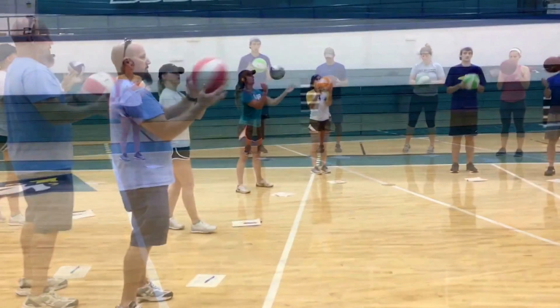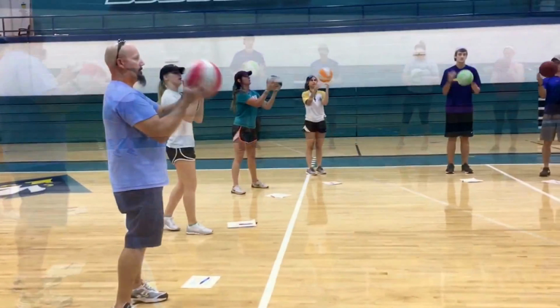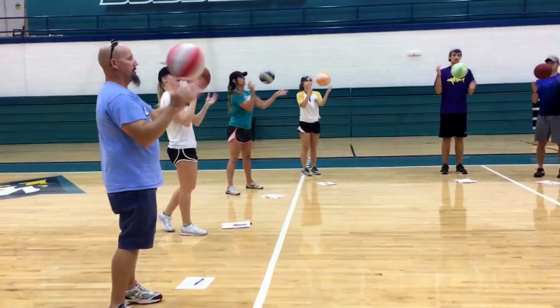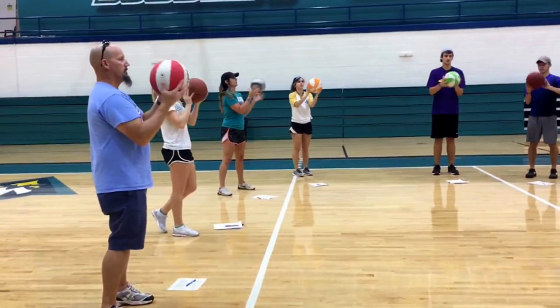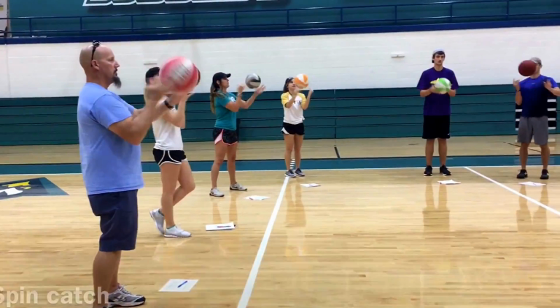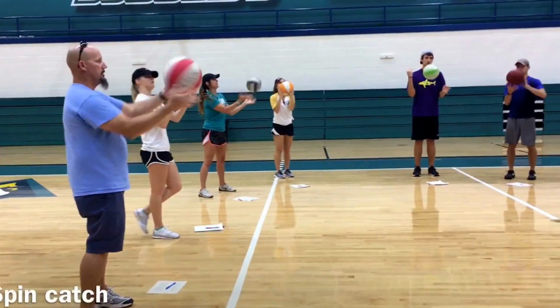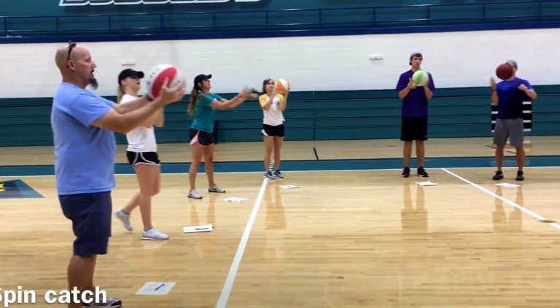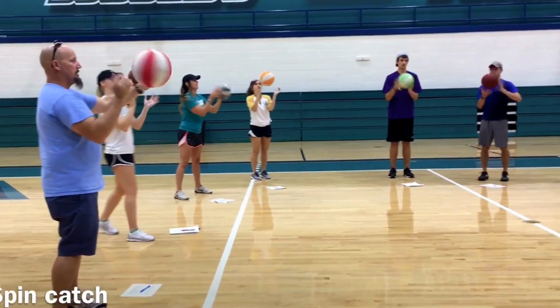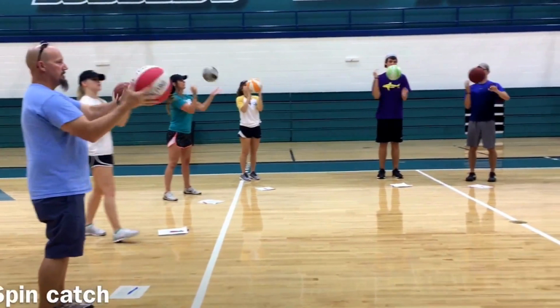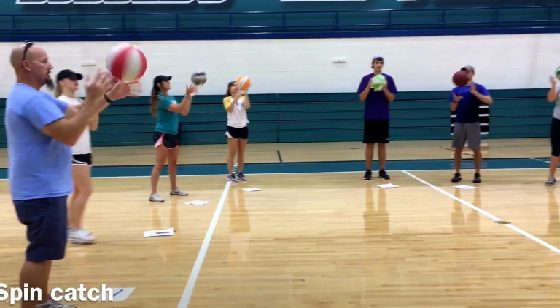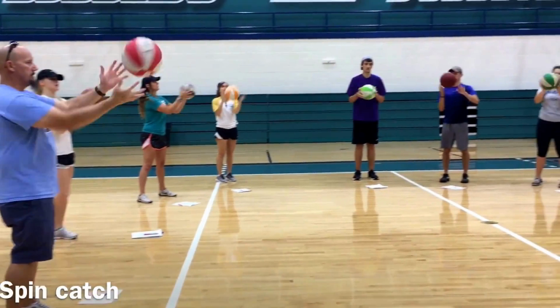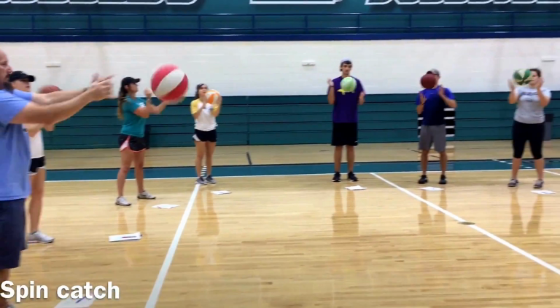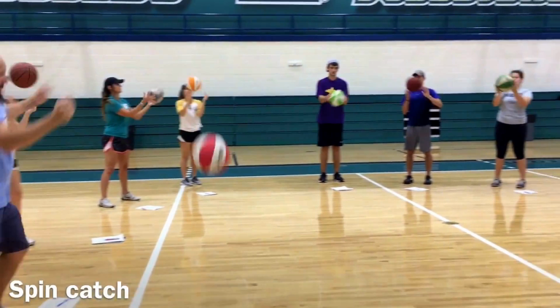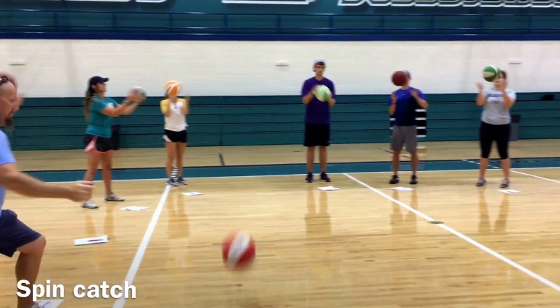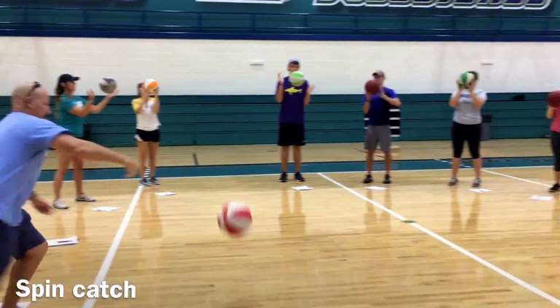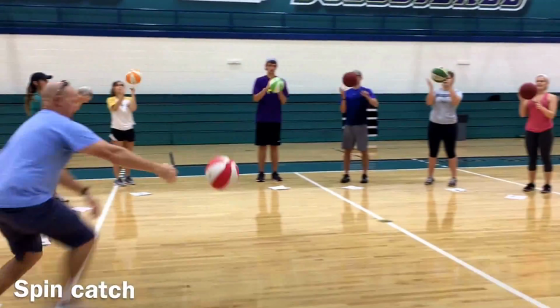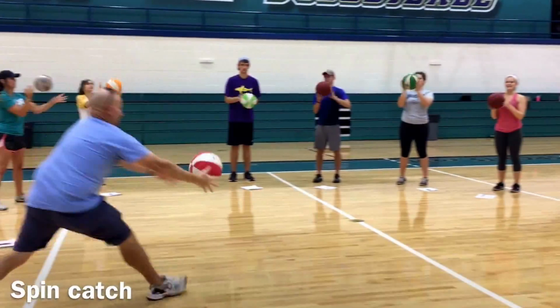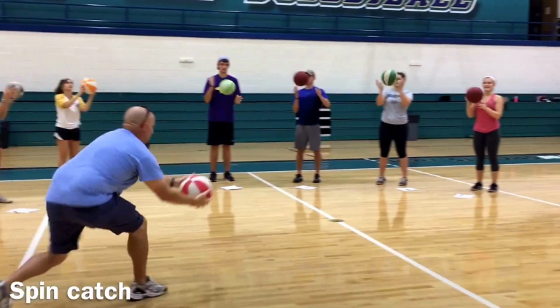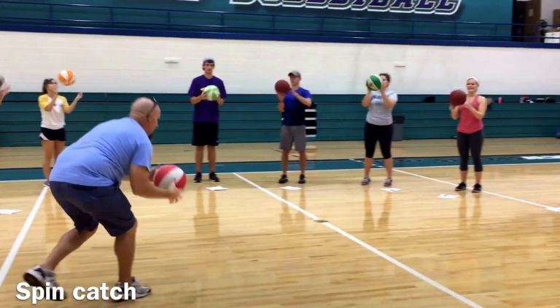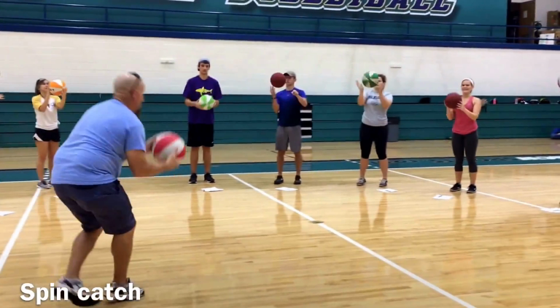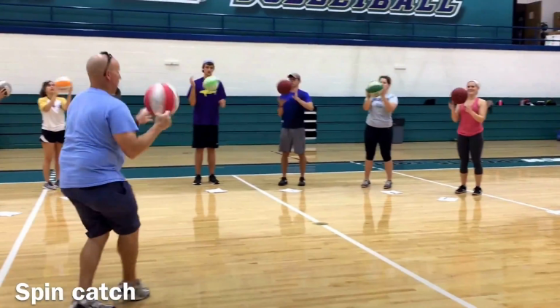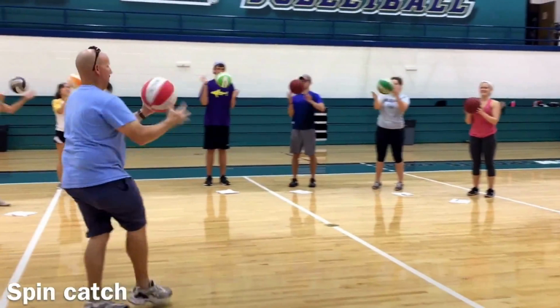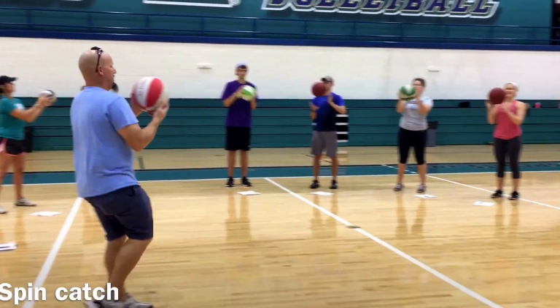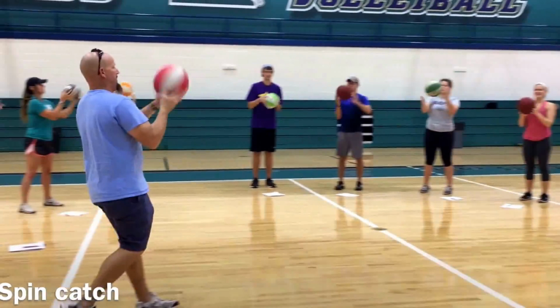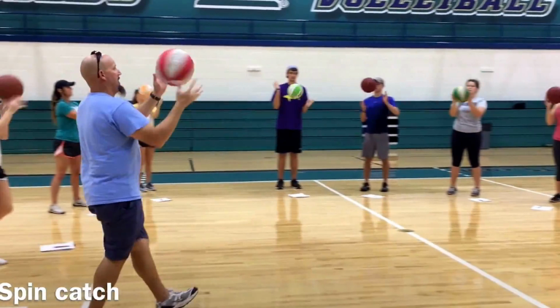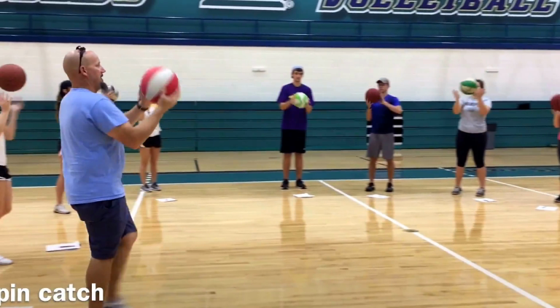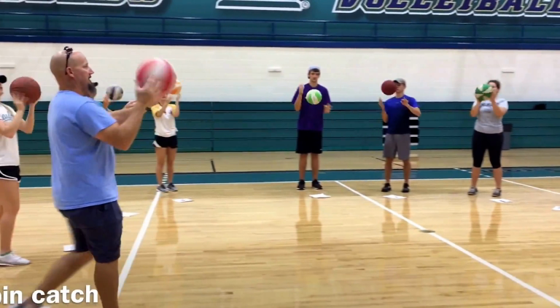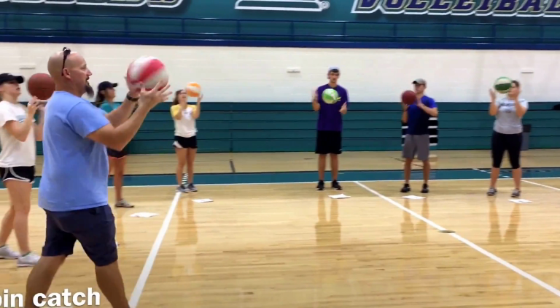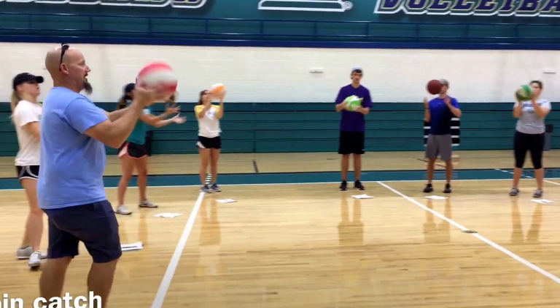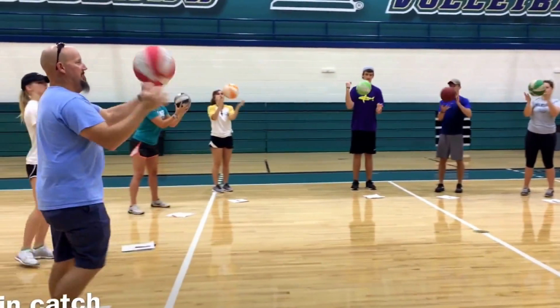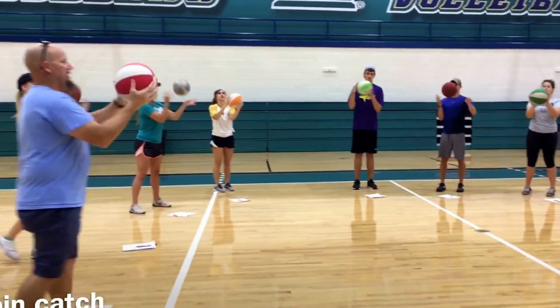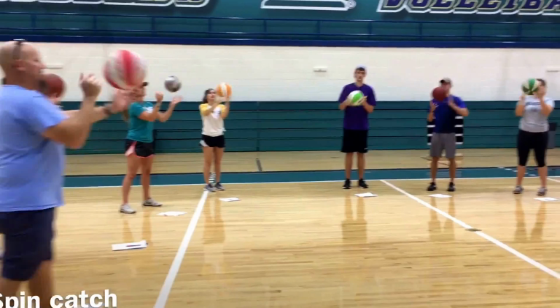How fast can you spin and catch the ball in 10 seconds? There you go, Matt. Come on — if you're not messing up, you're messing up.